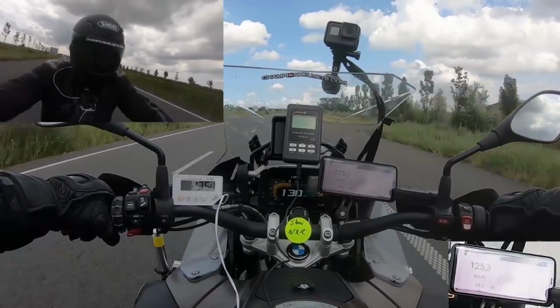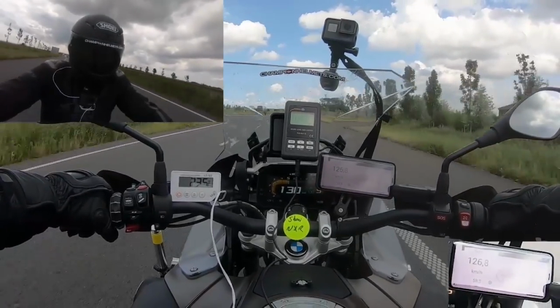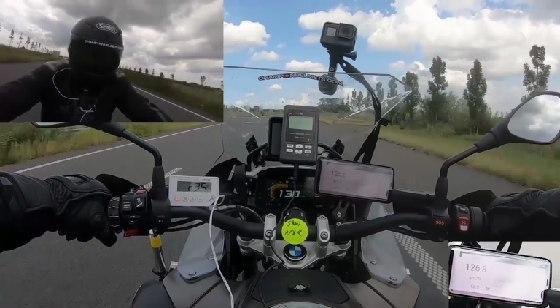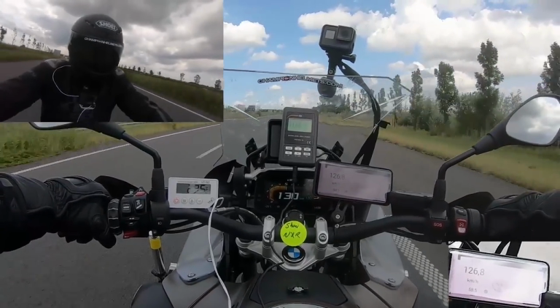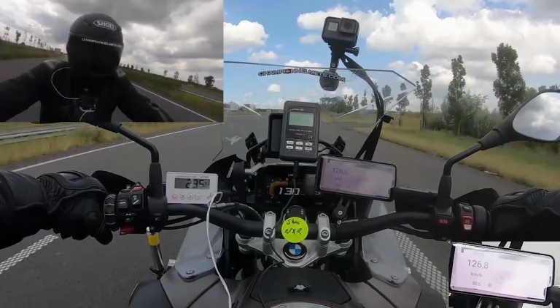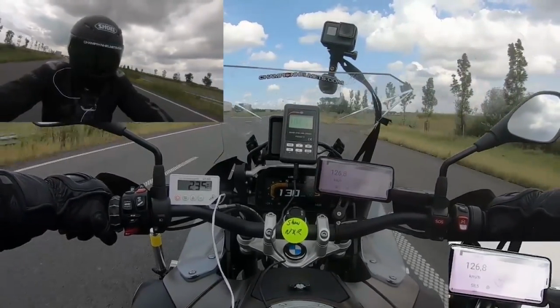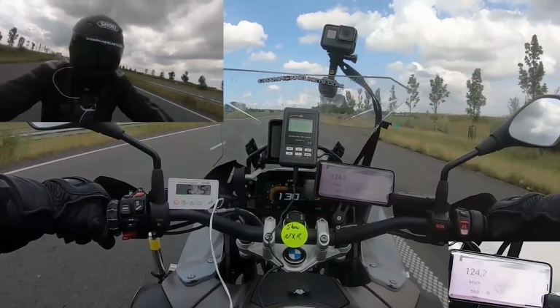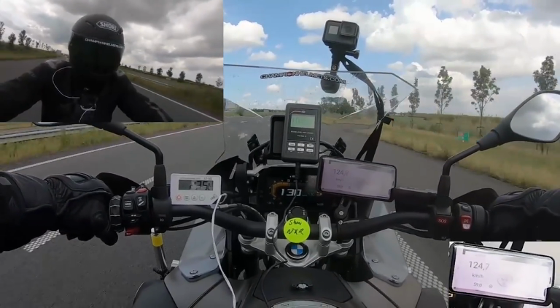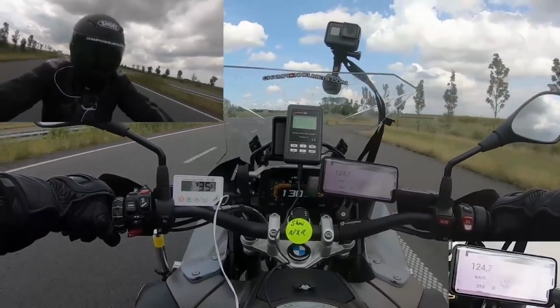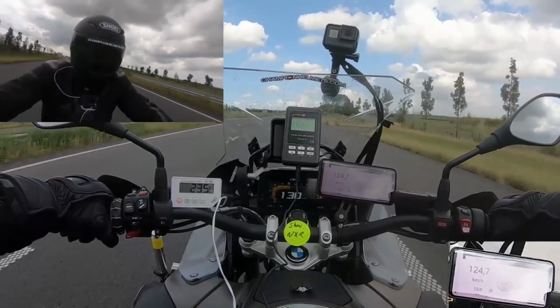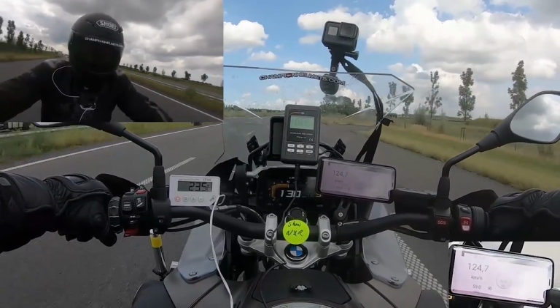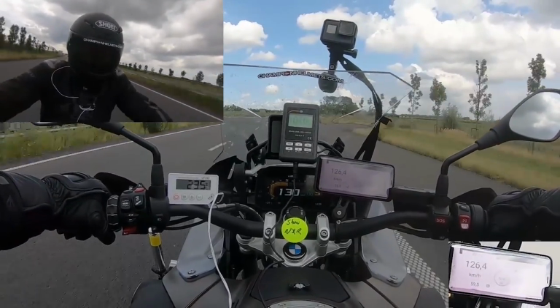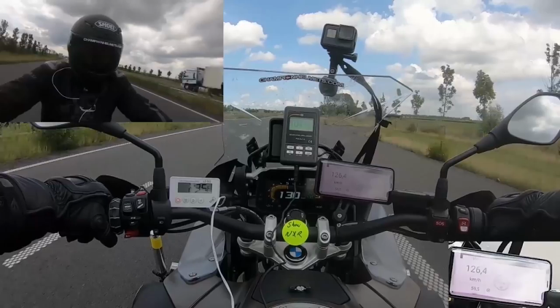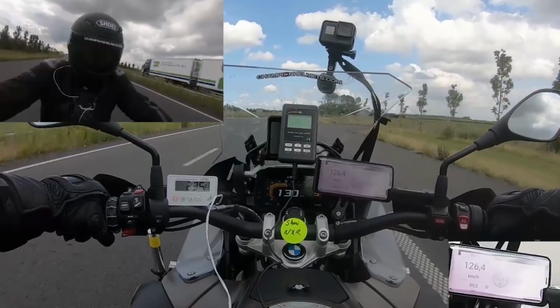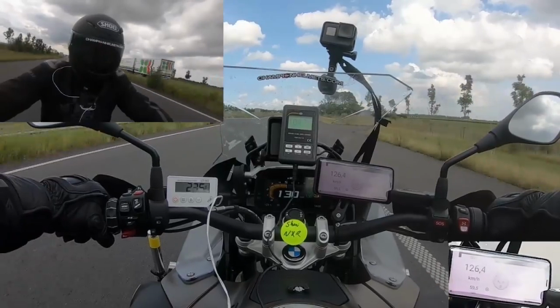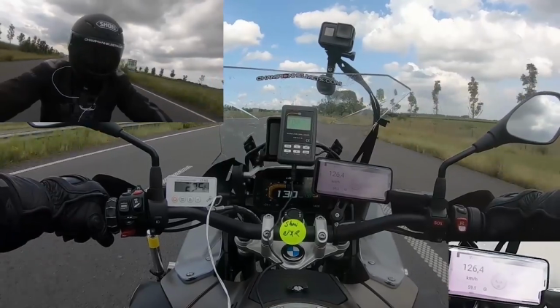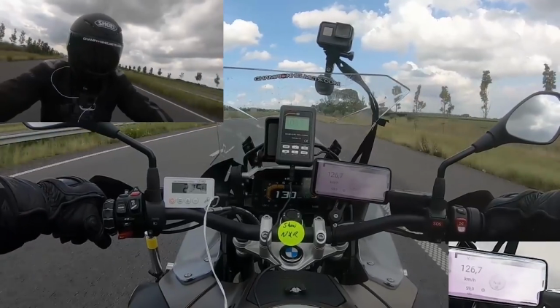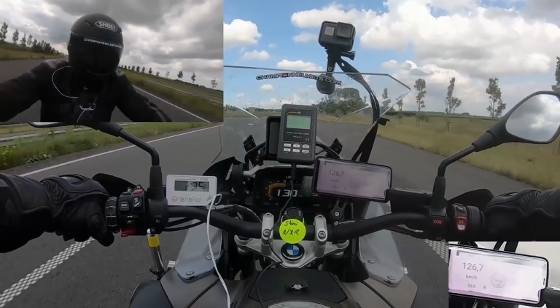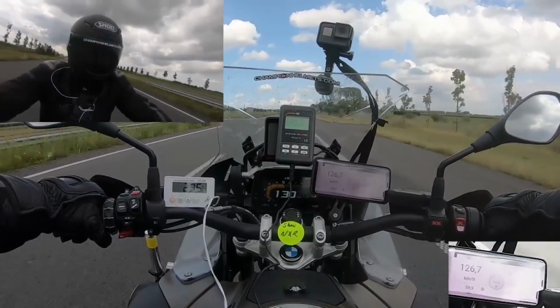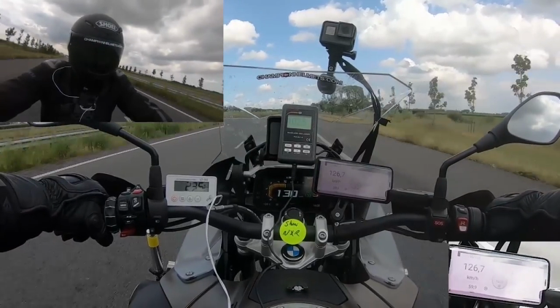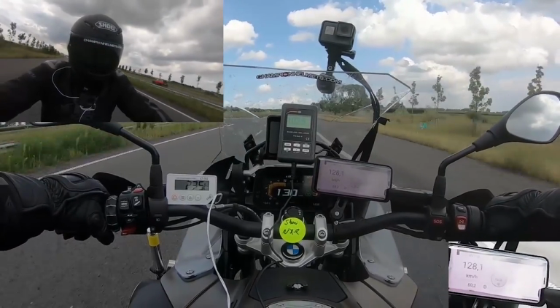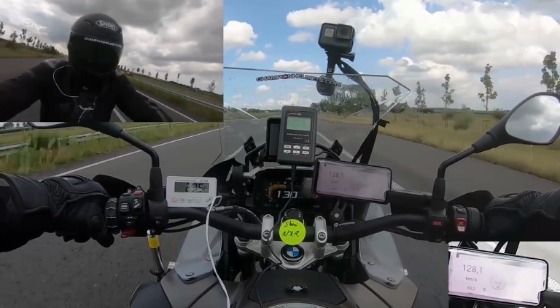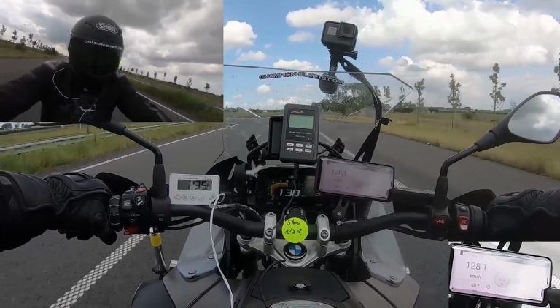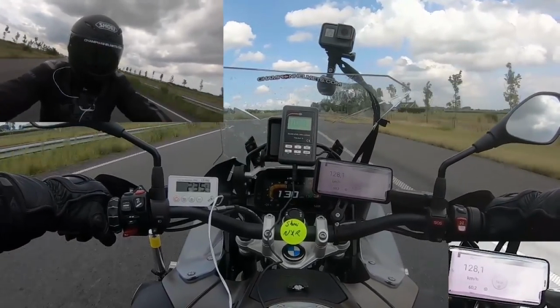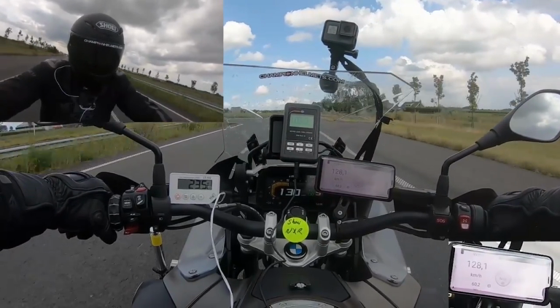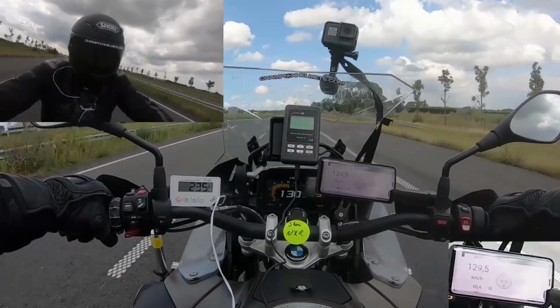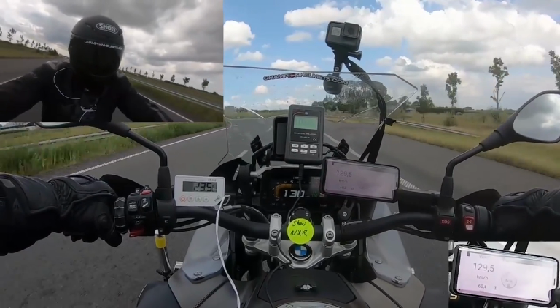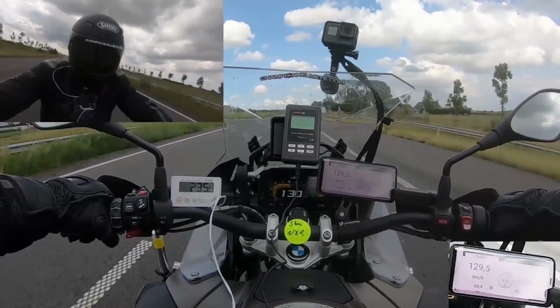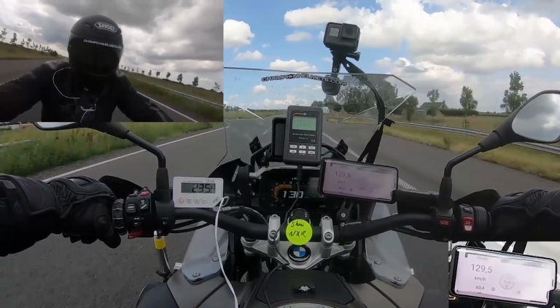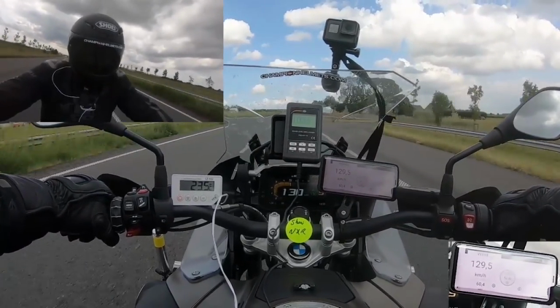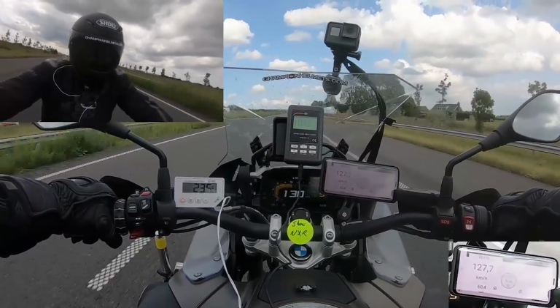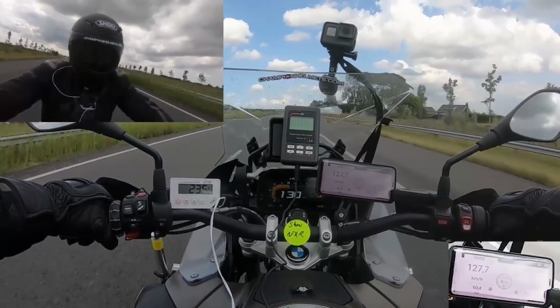As for noise isolation, the NXR is fairly average, measuring an average of 103 decibels inside the helmet.